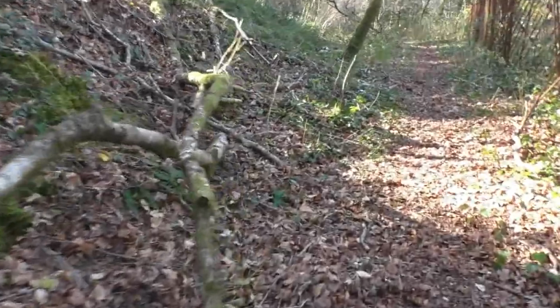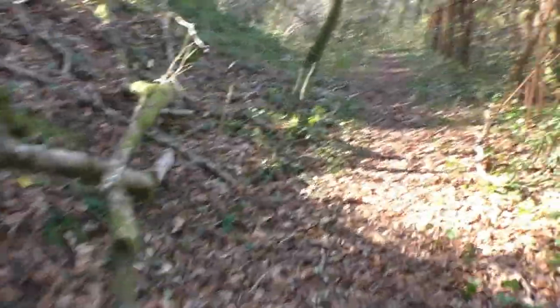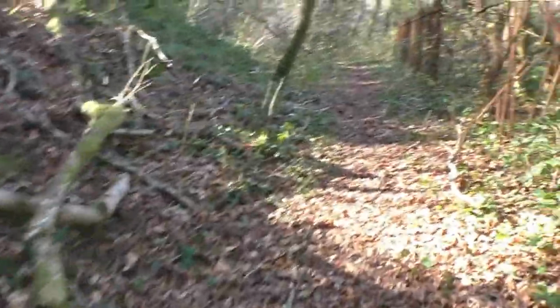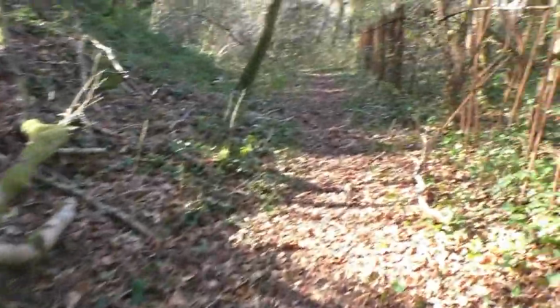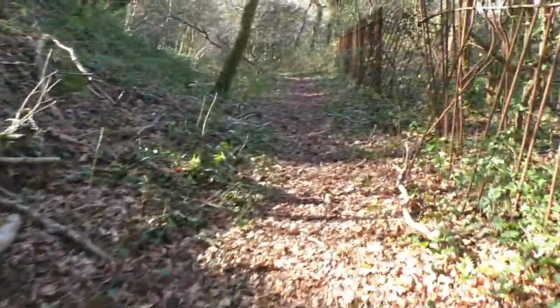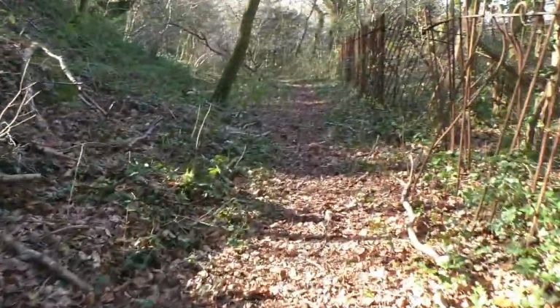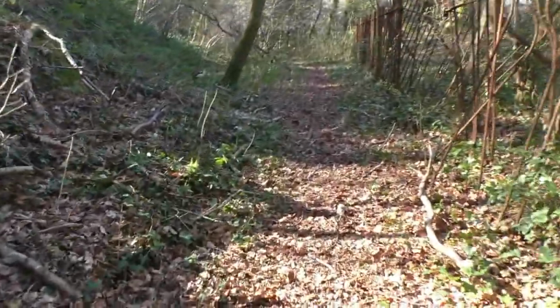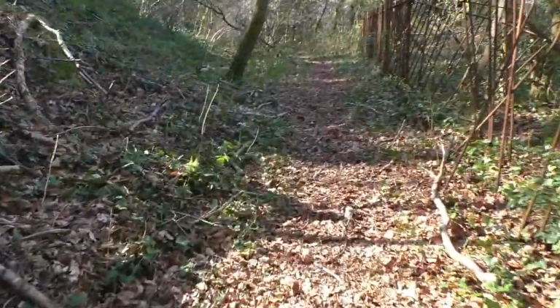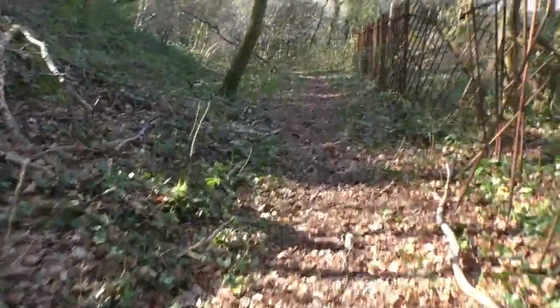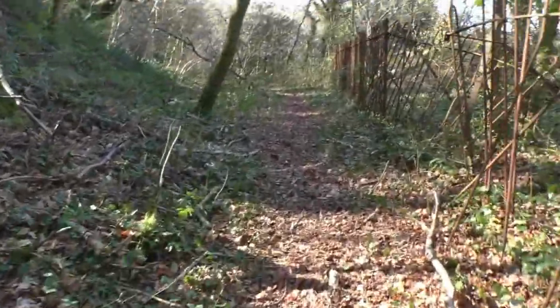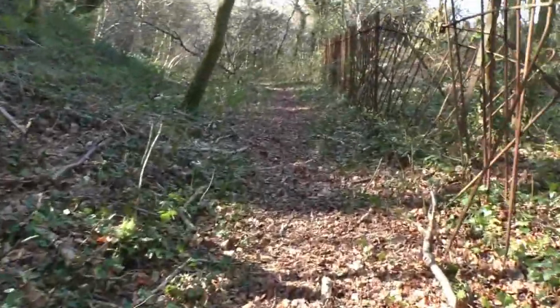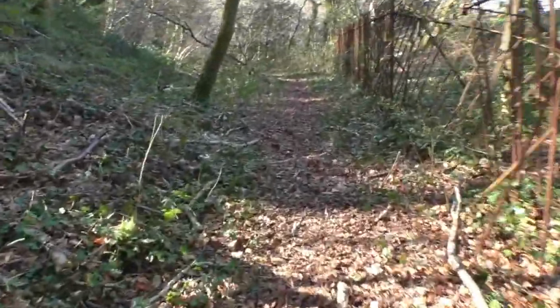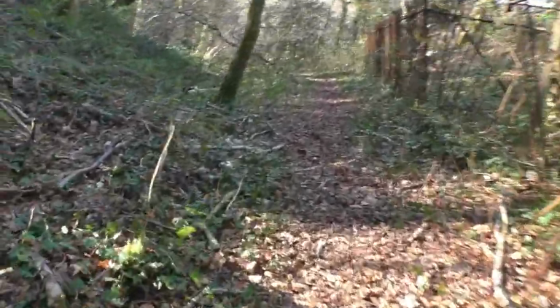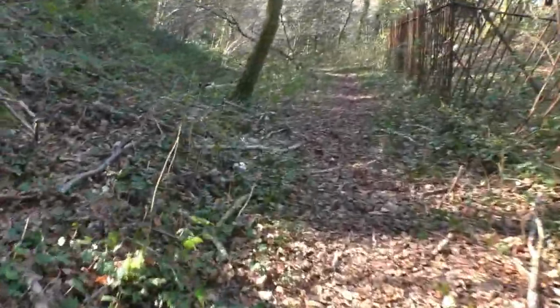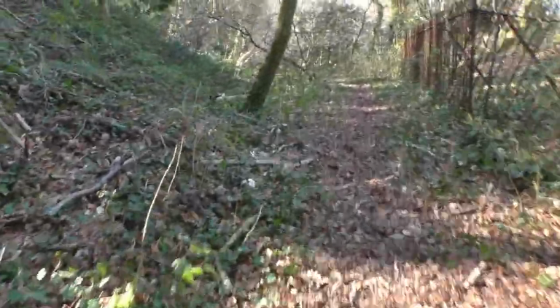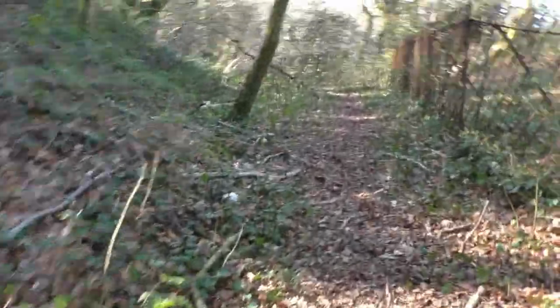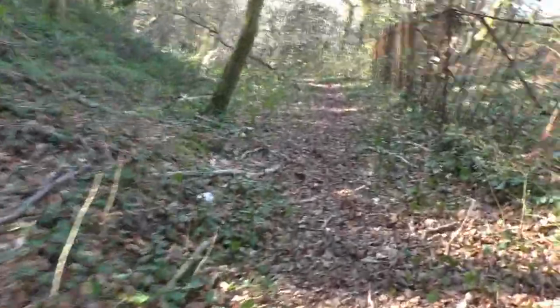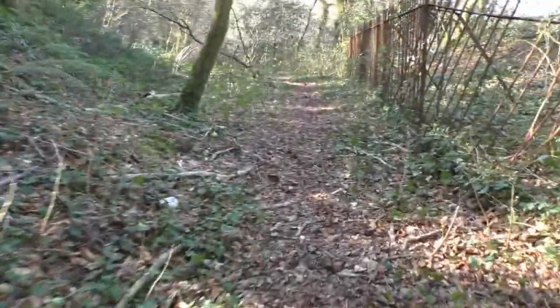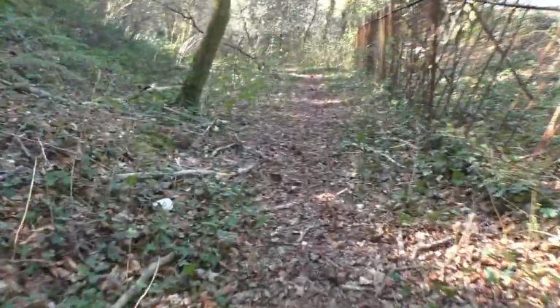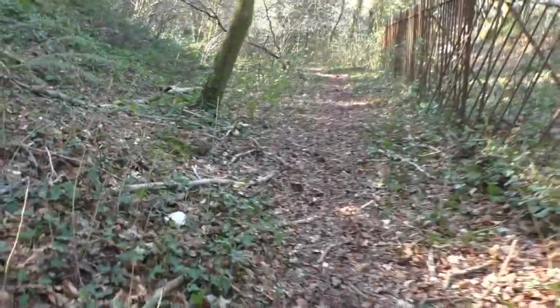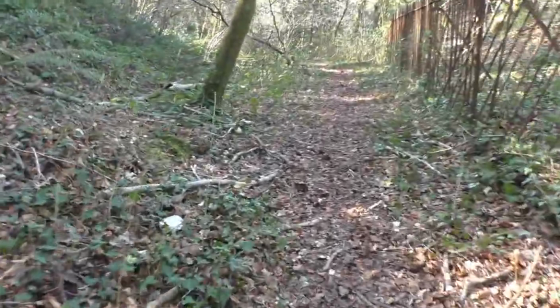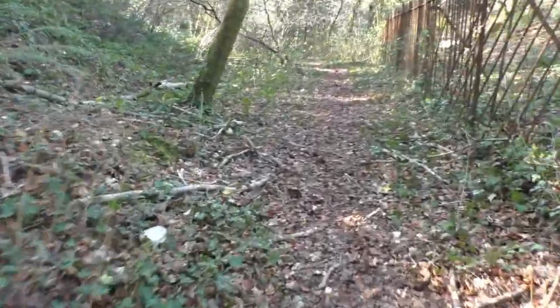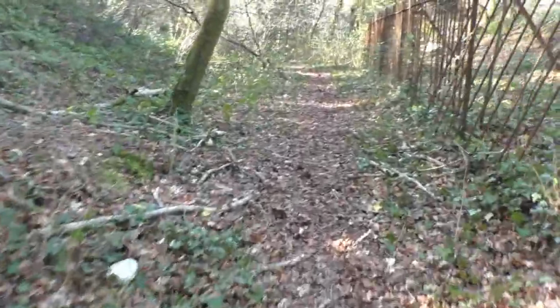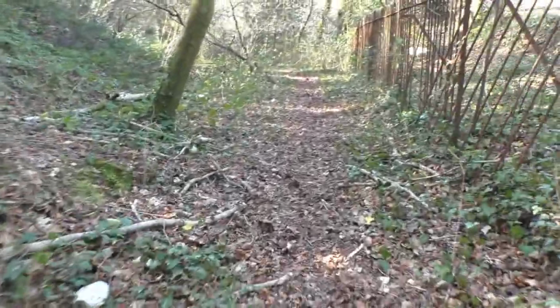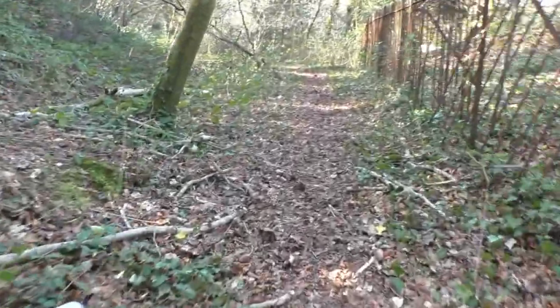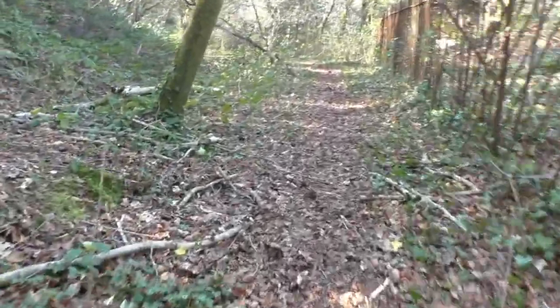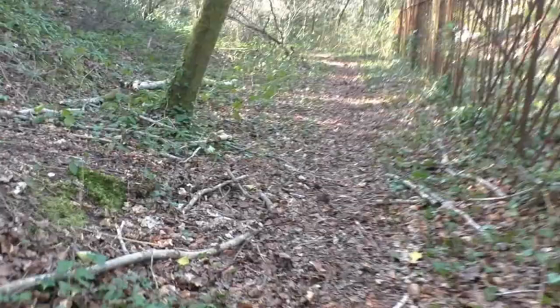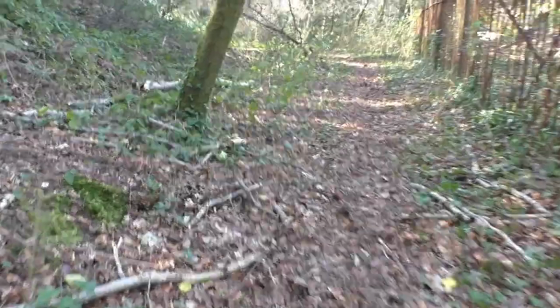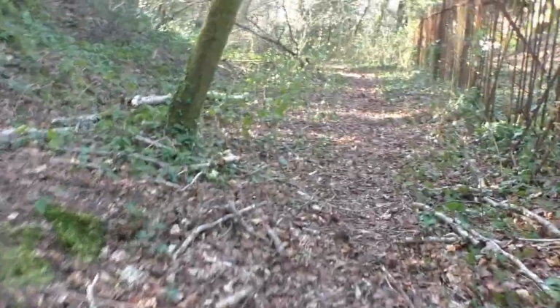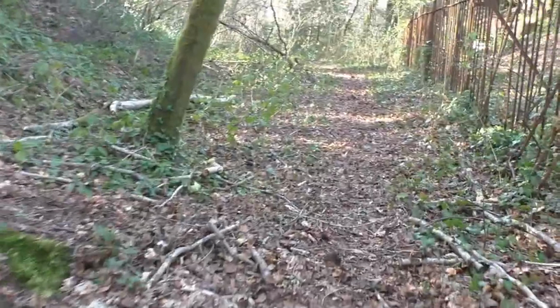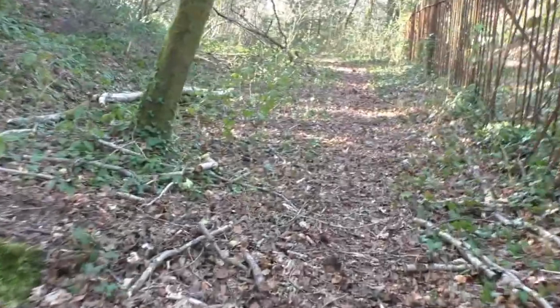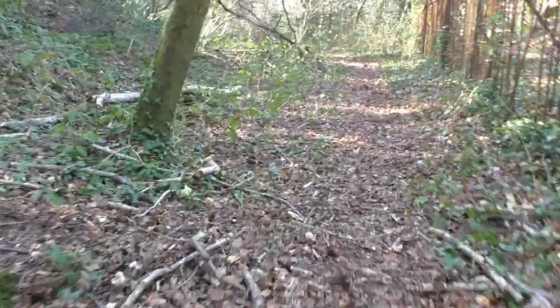I don't think that many people walk along this footpath at the moment.